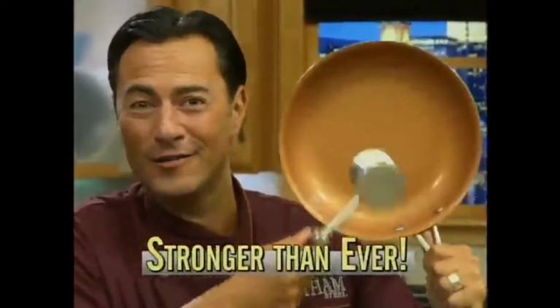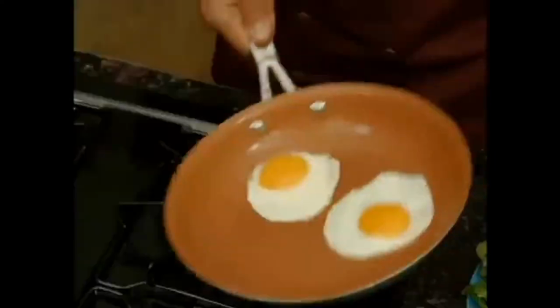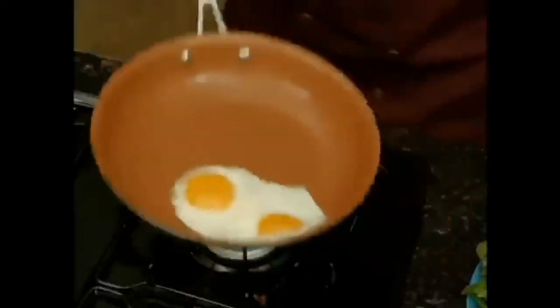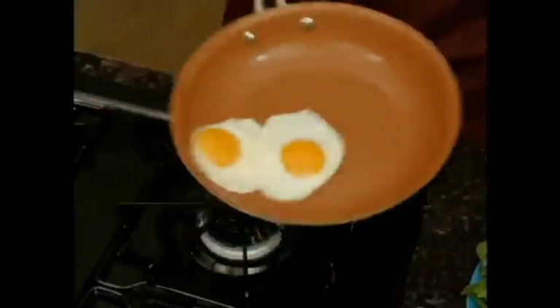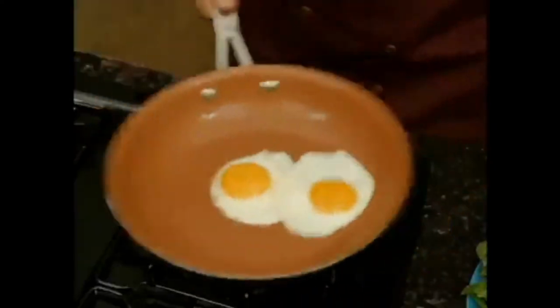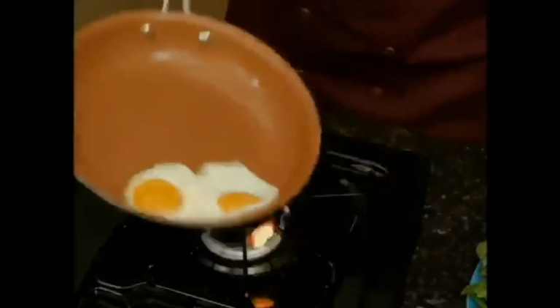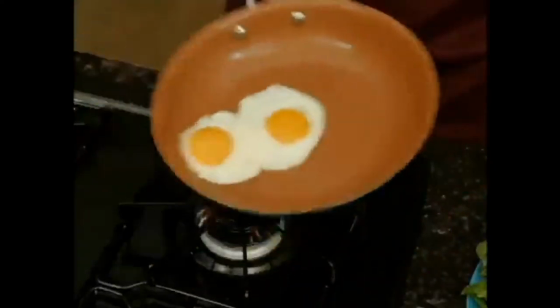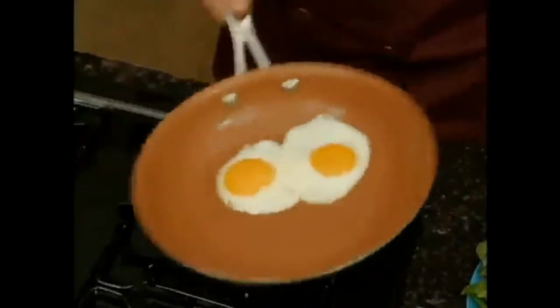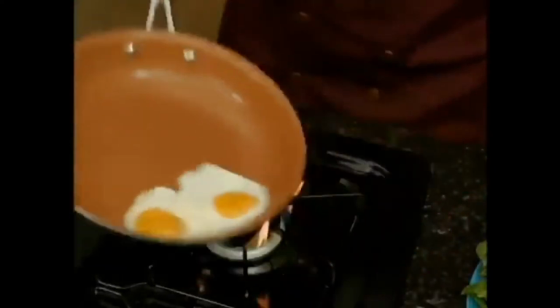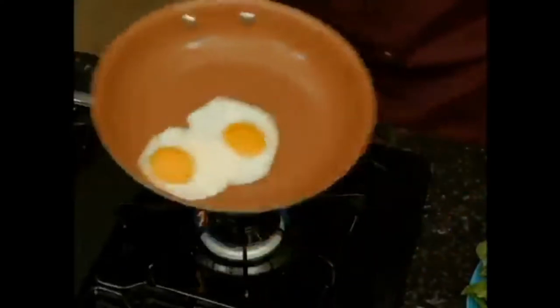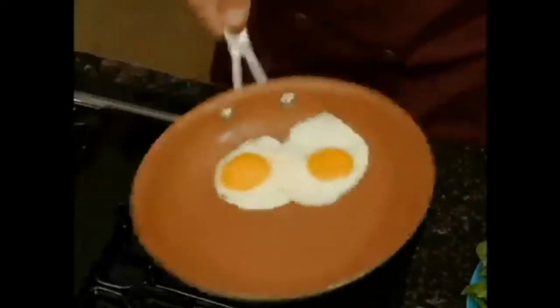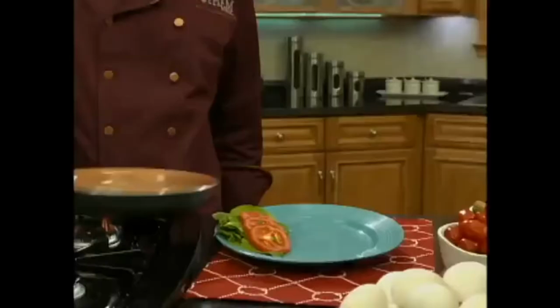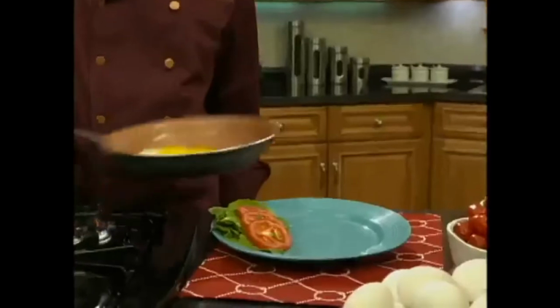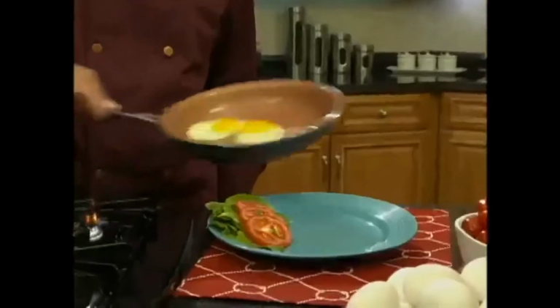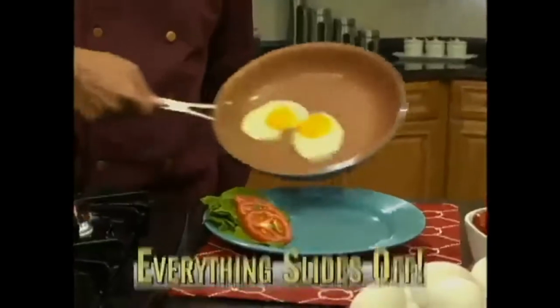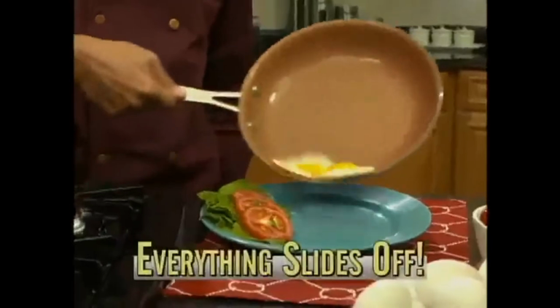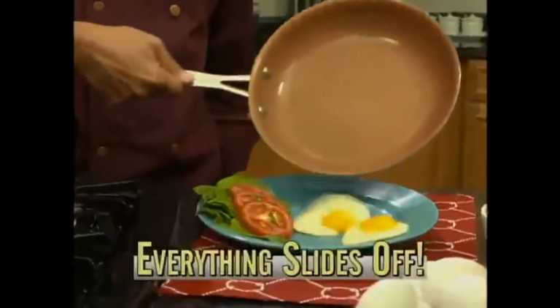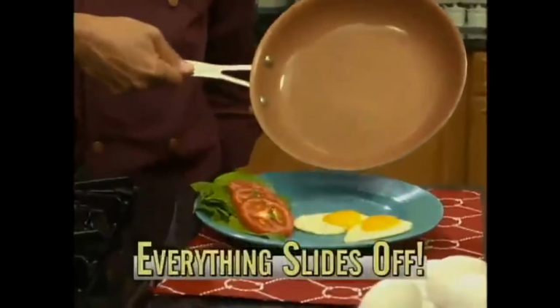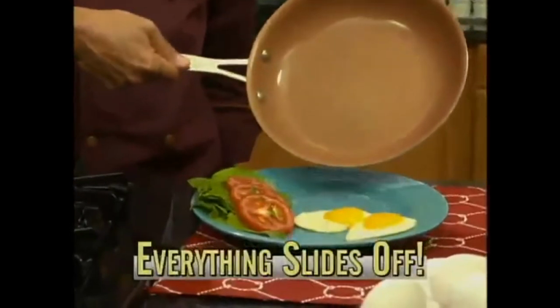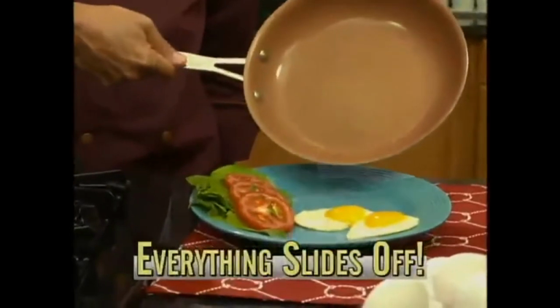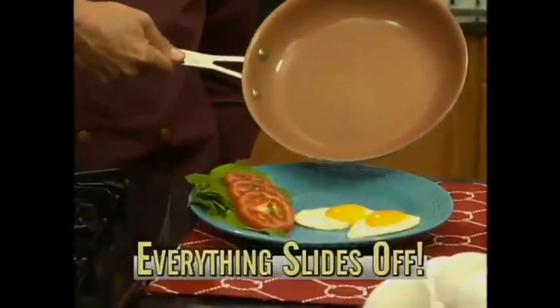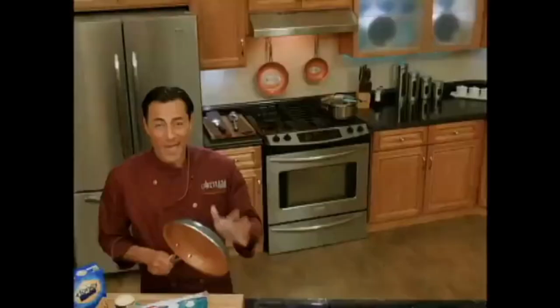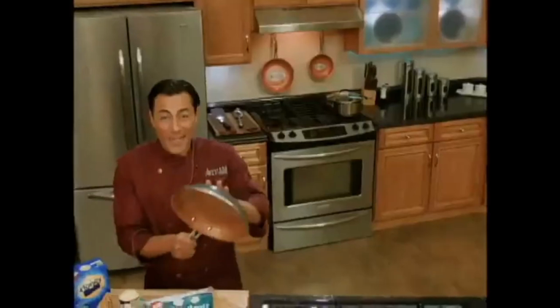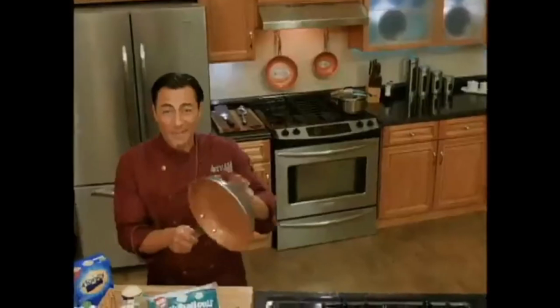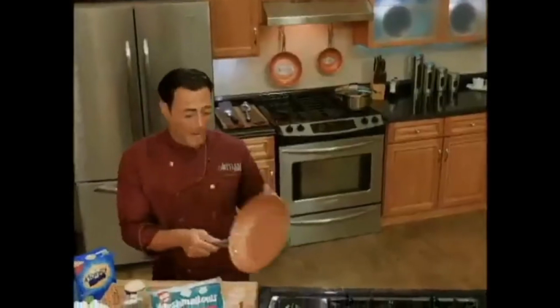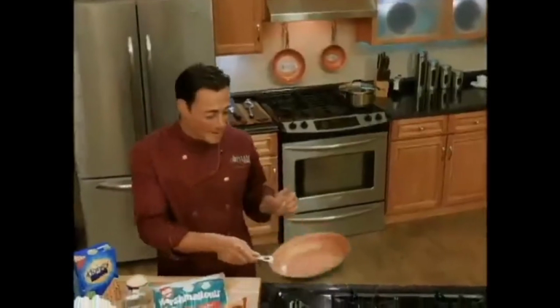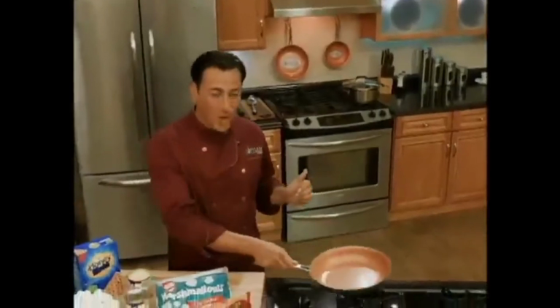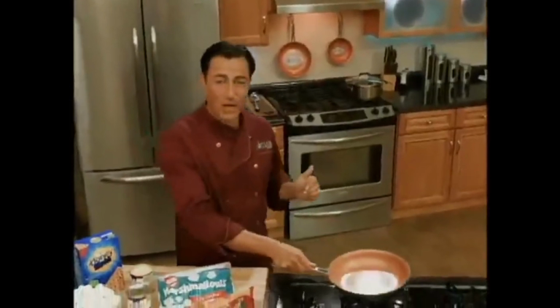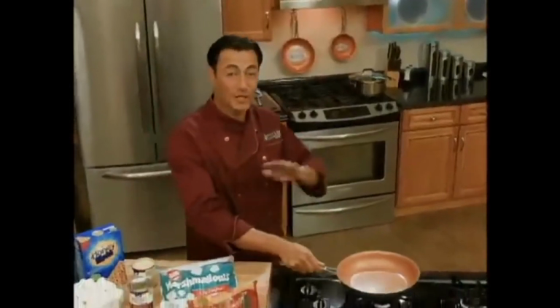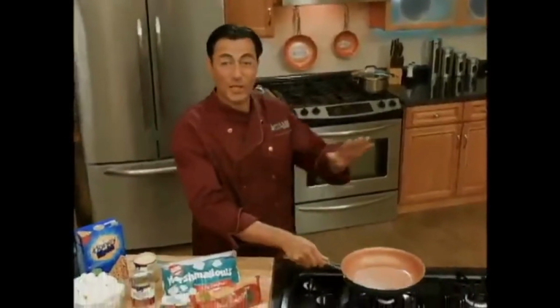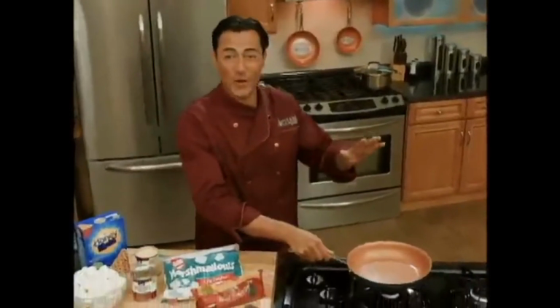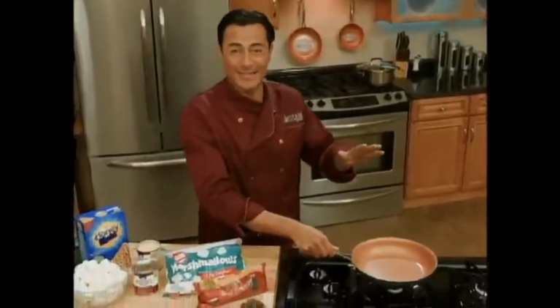It's literally like cooking on air. Everything slides right off. This pan makes cooking so easy.